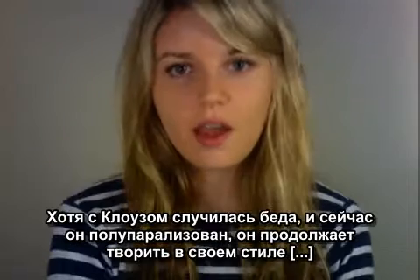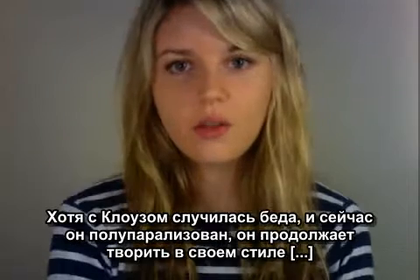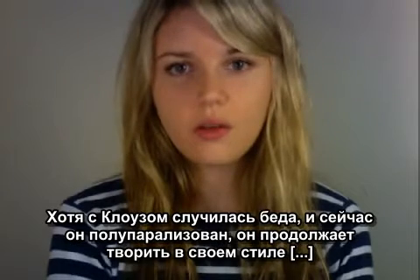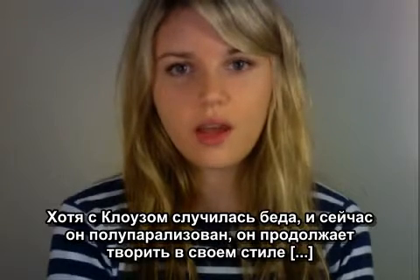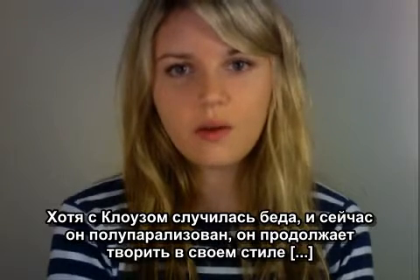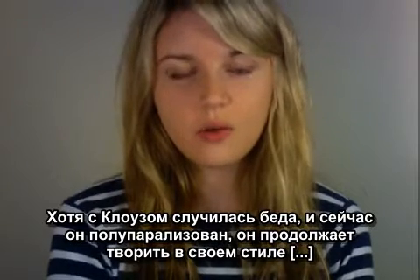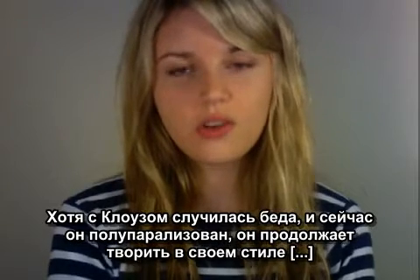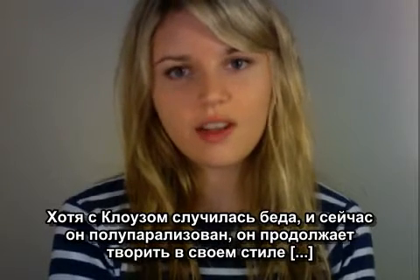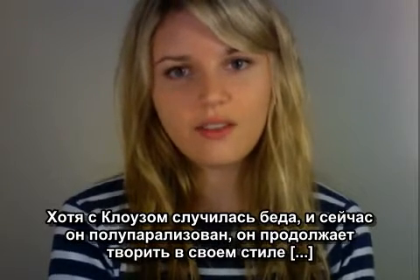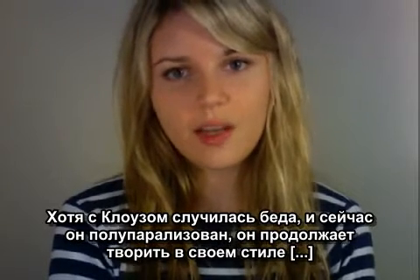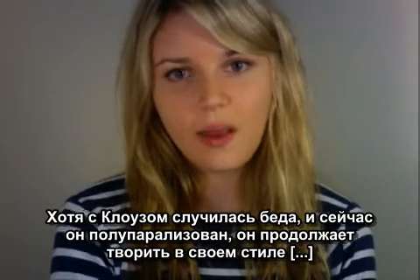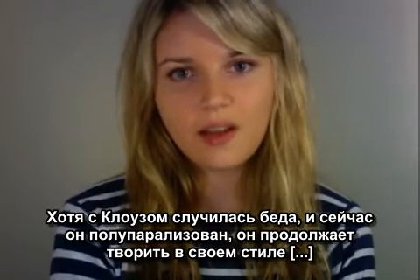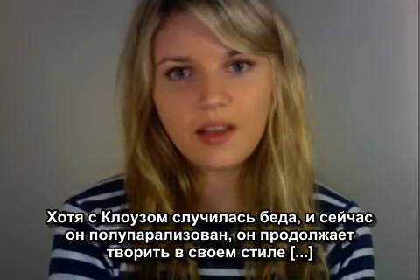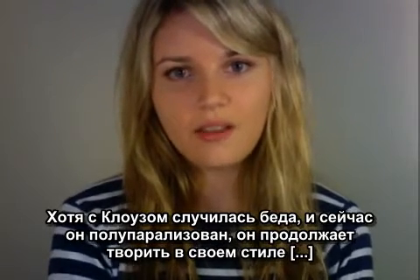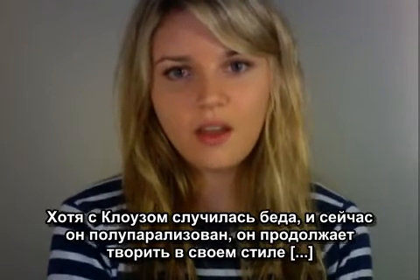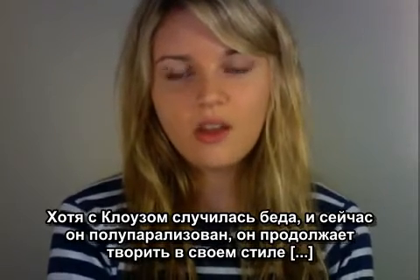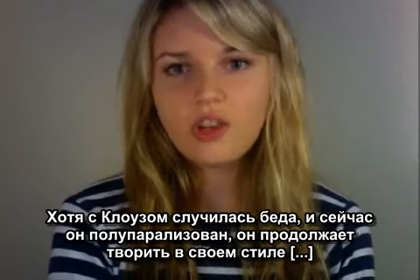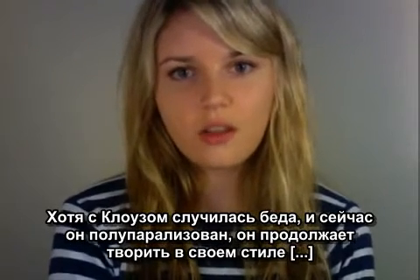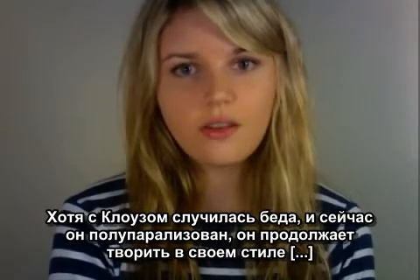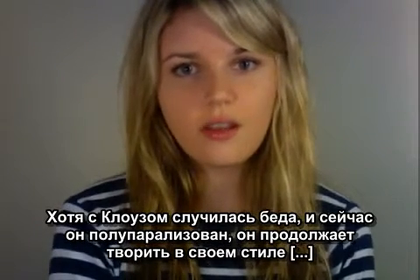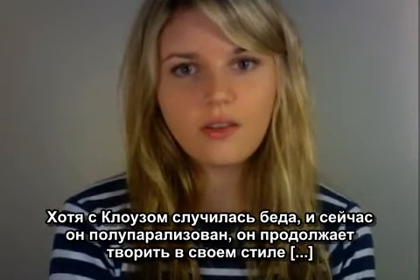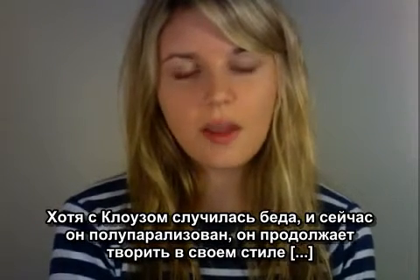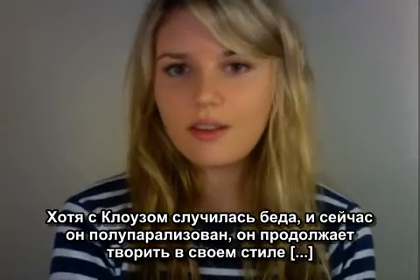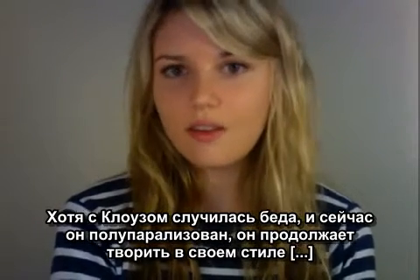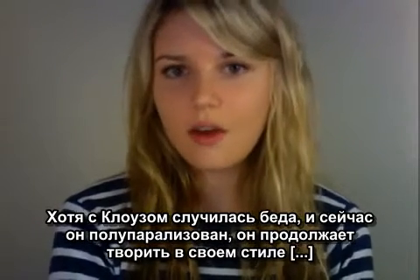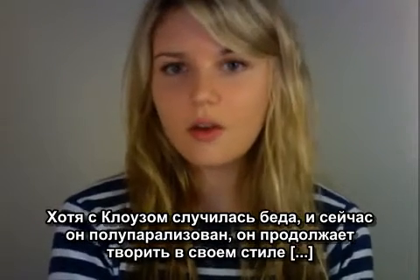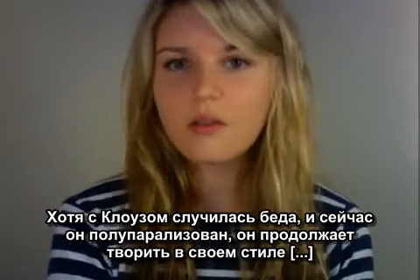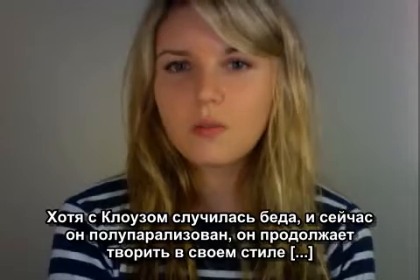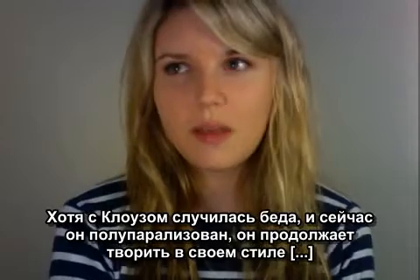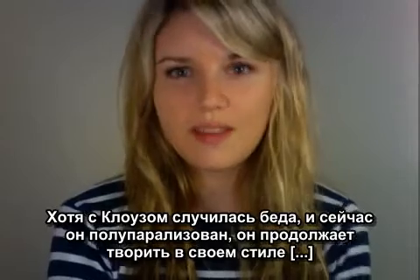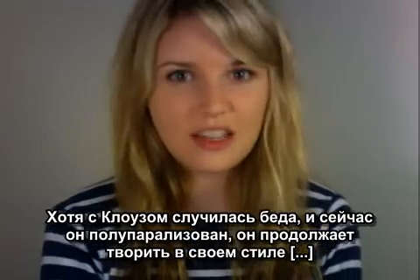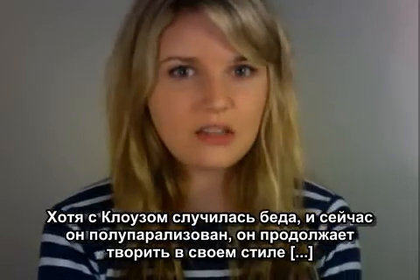Although now unfortunately severely paralysed, Chuck Close continues to paint in this style, although in a more pixelated form.